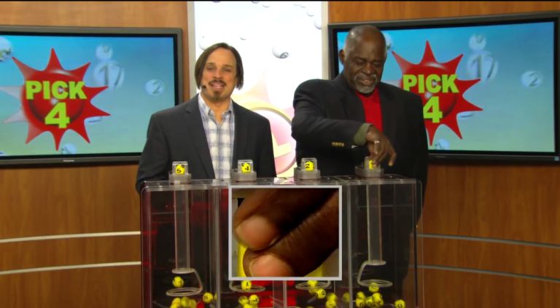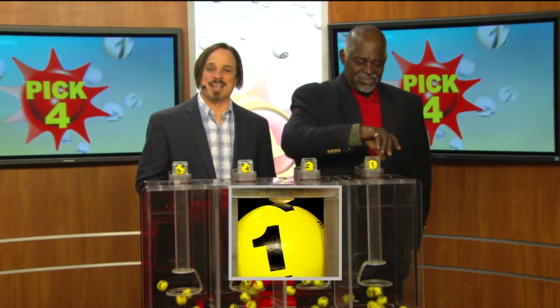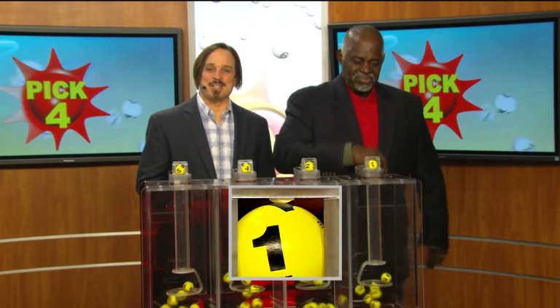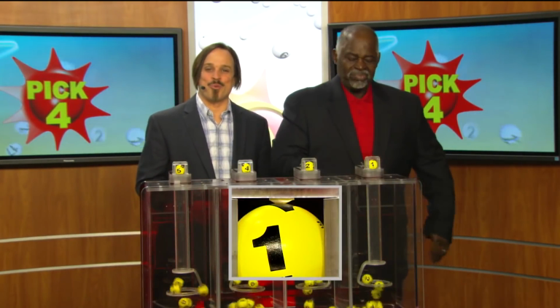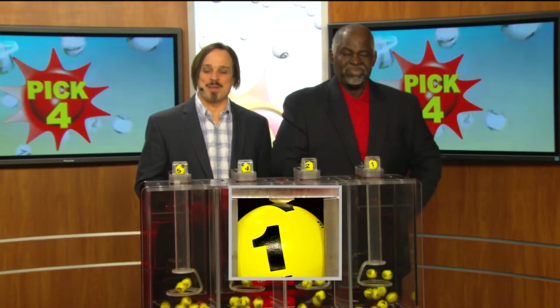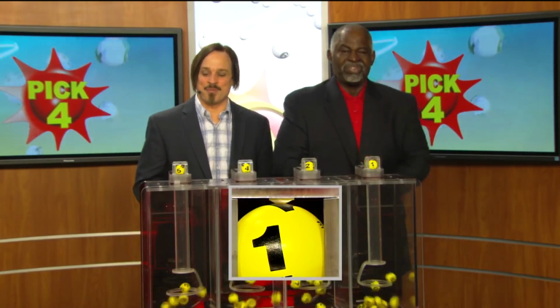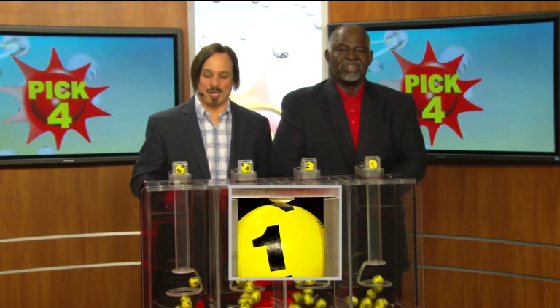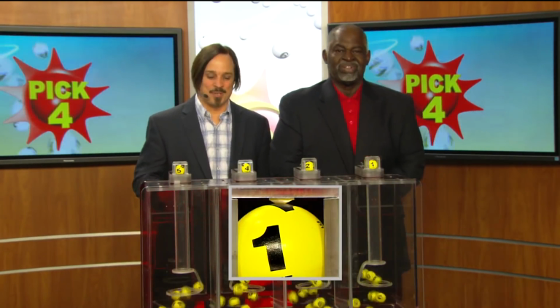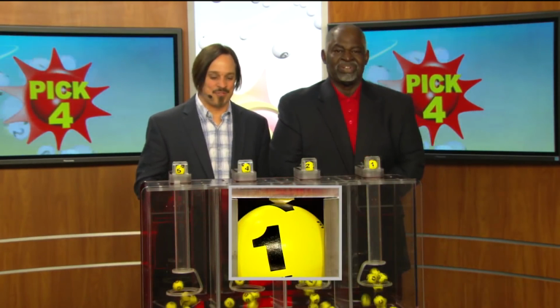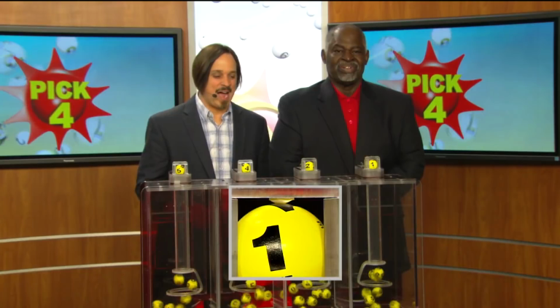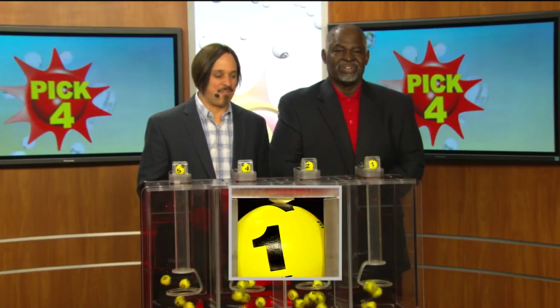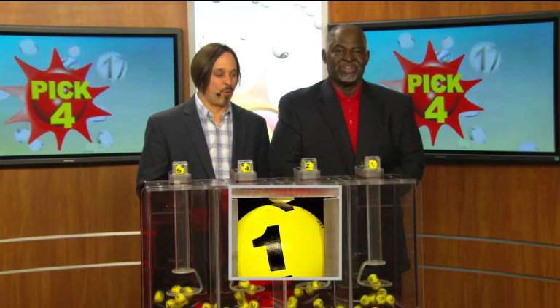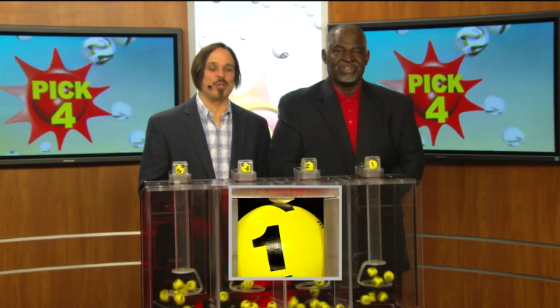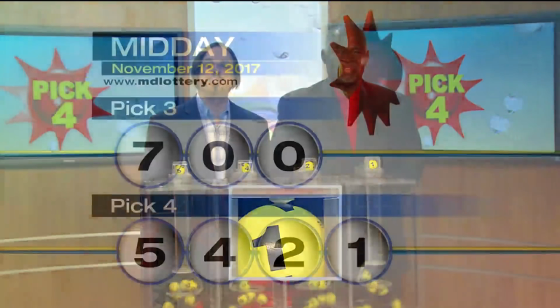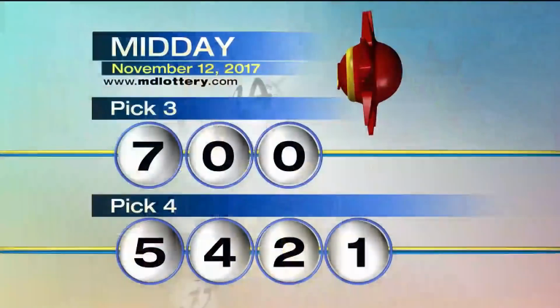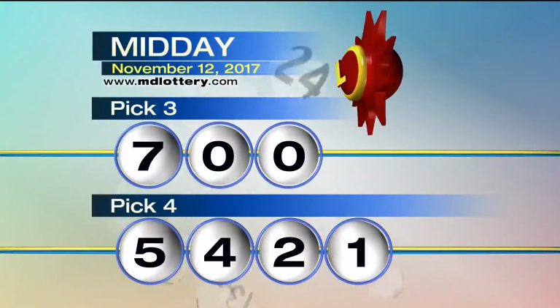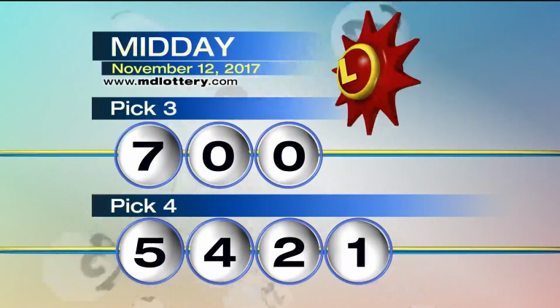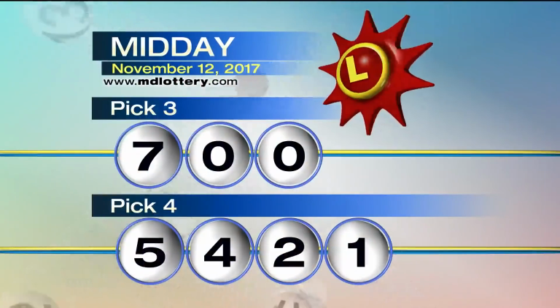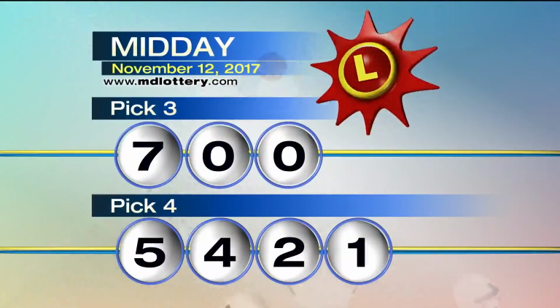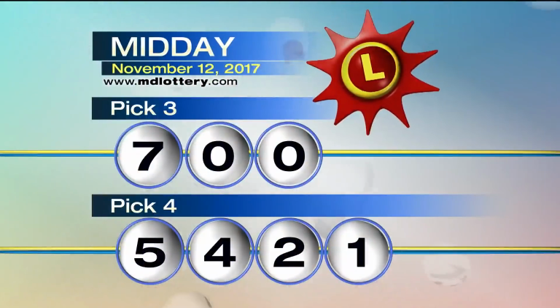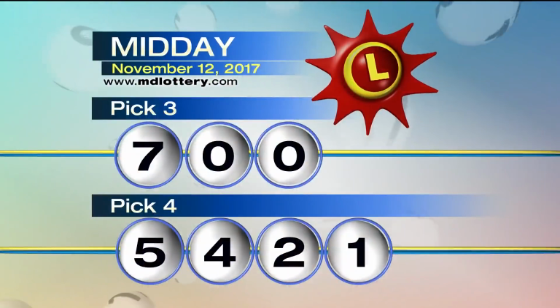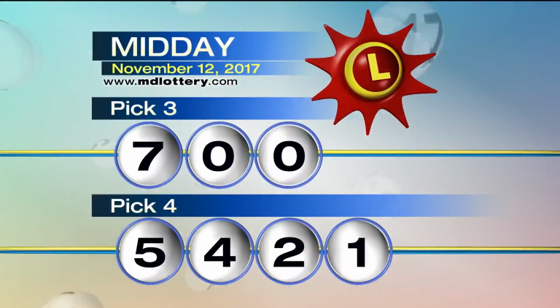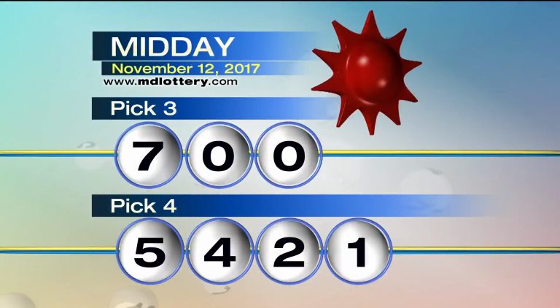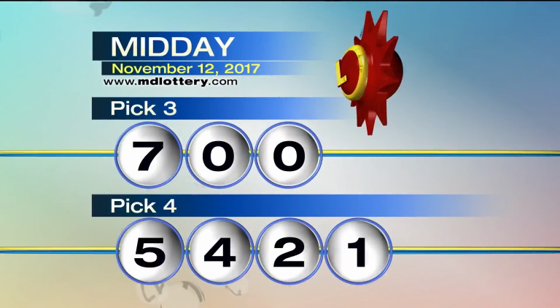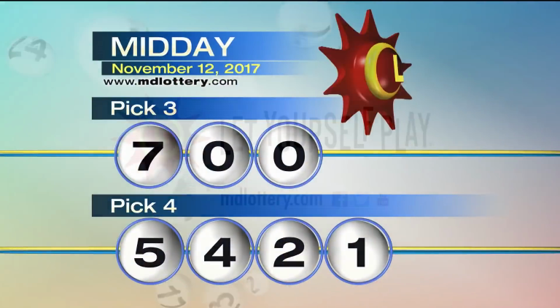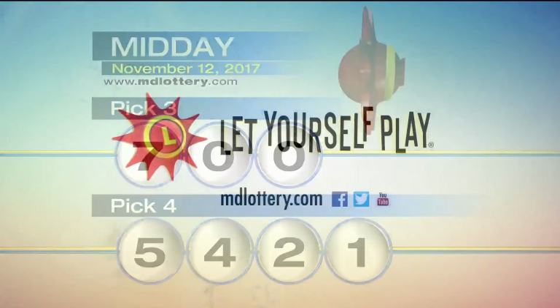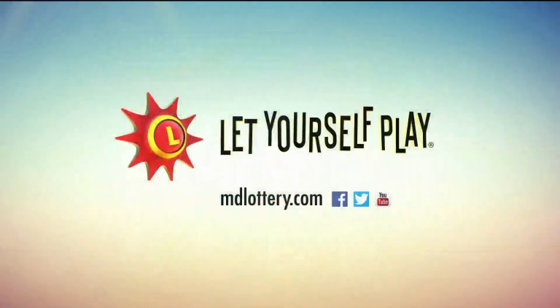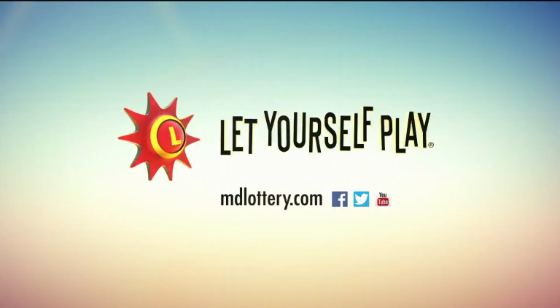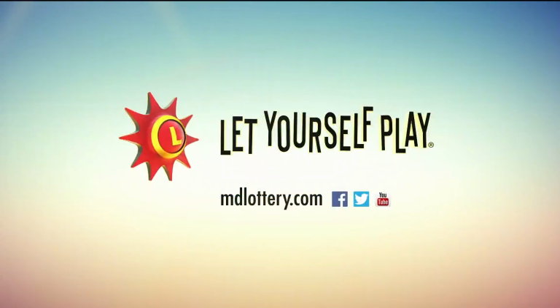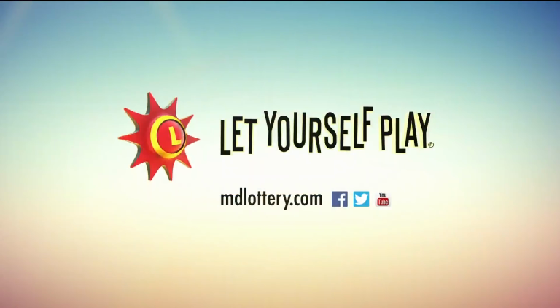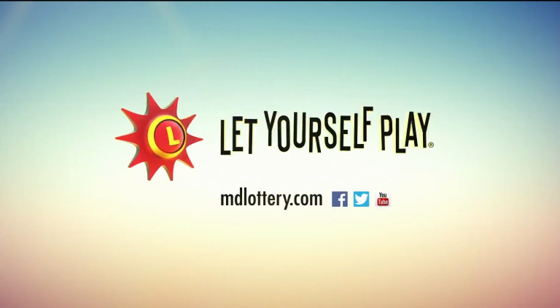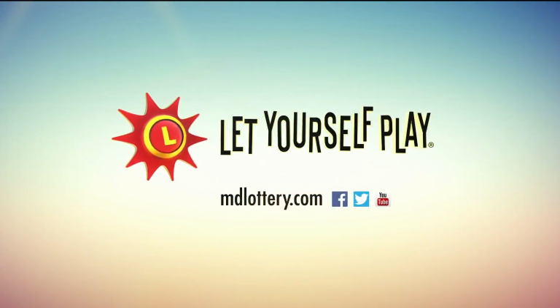Making today's winning pick four numbers: 5, 4, 2, 1. The Maryland Lottery — let yourself play.